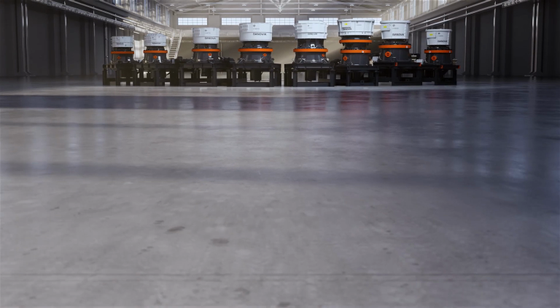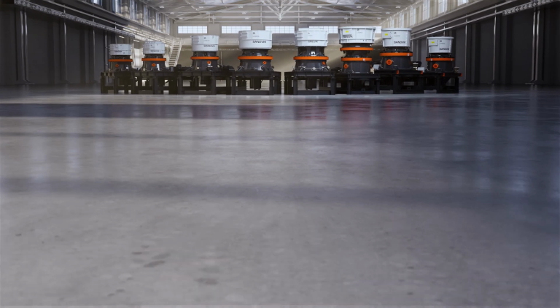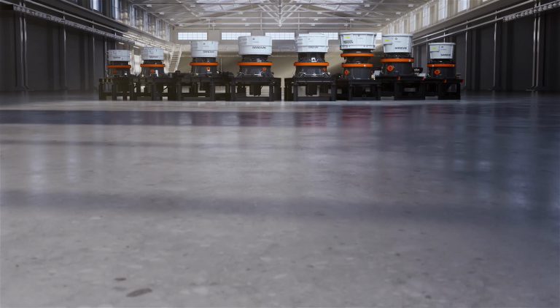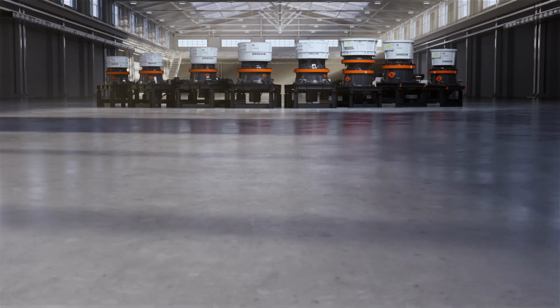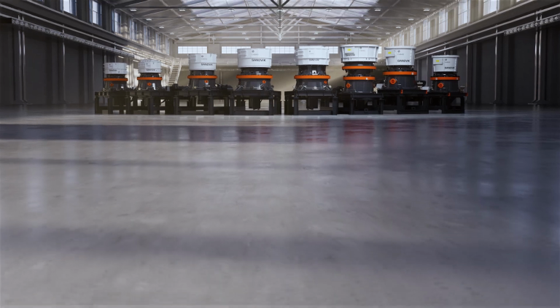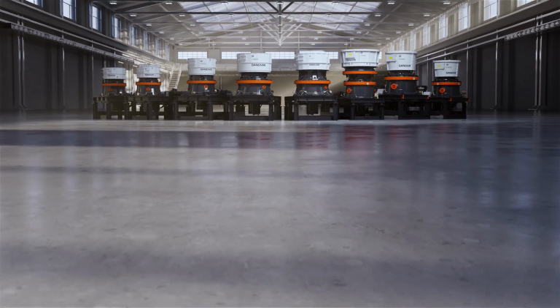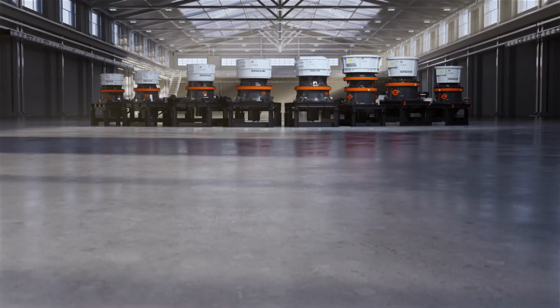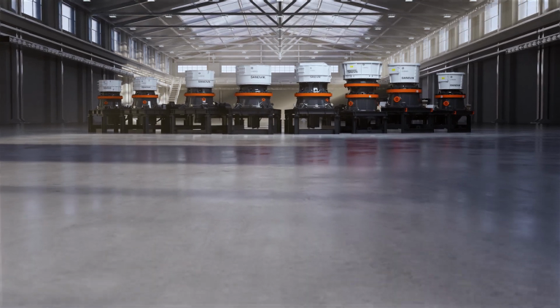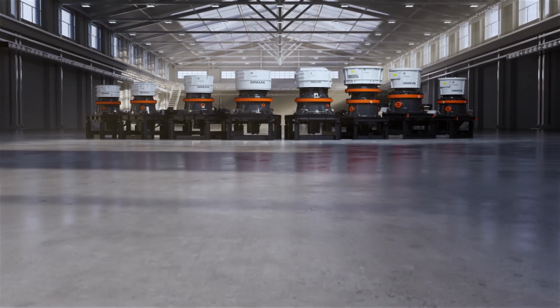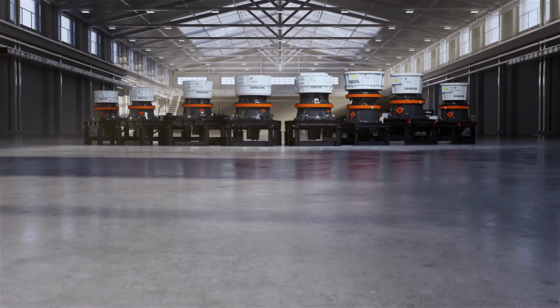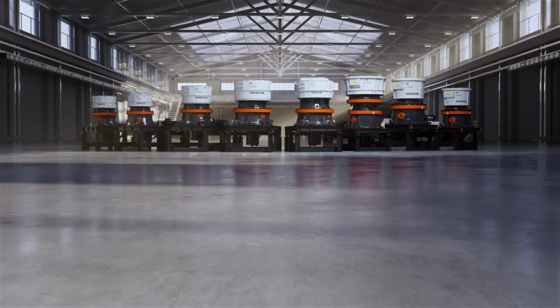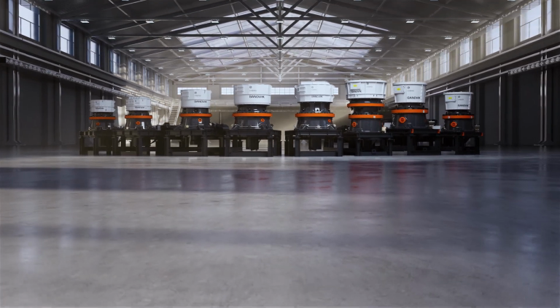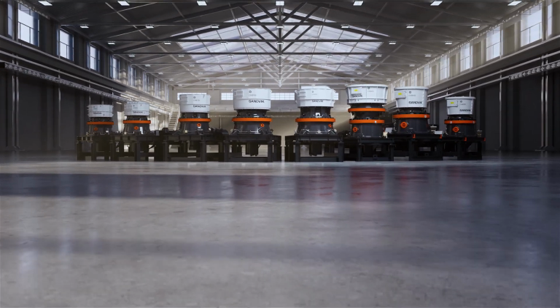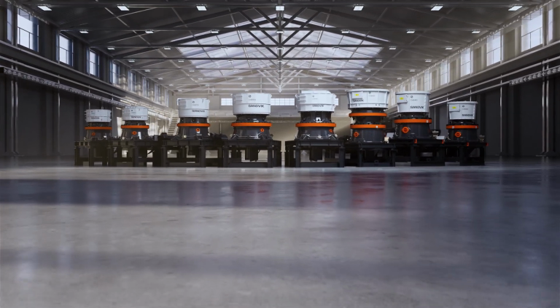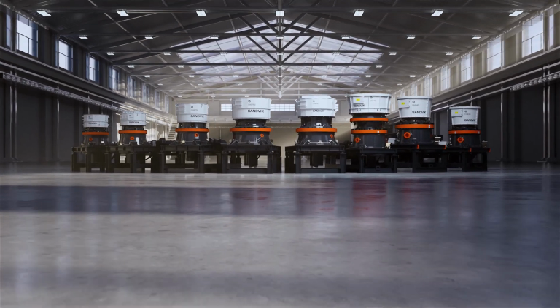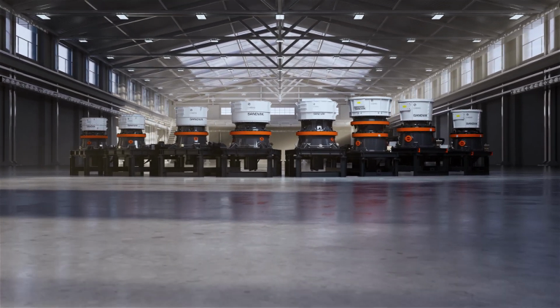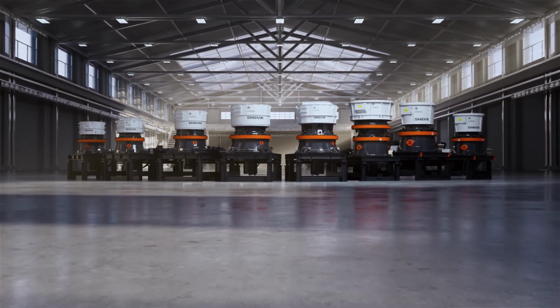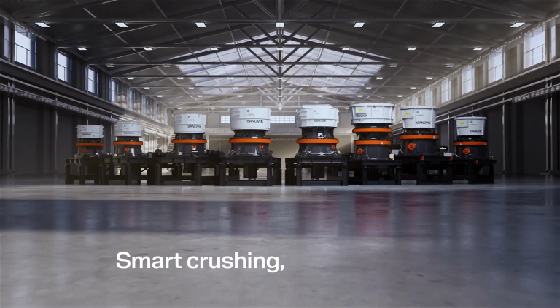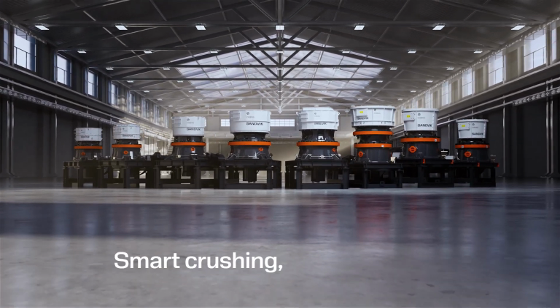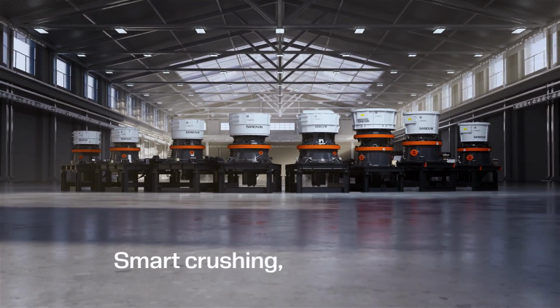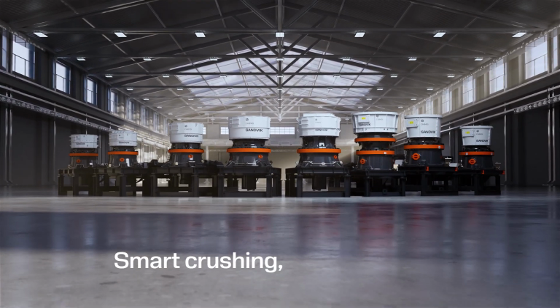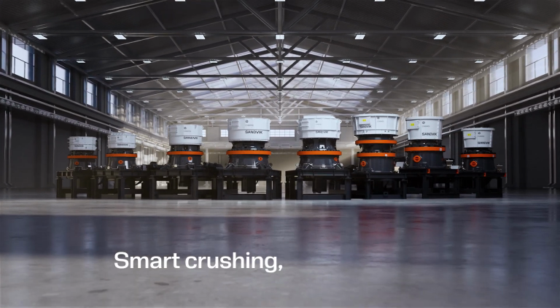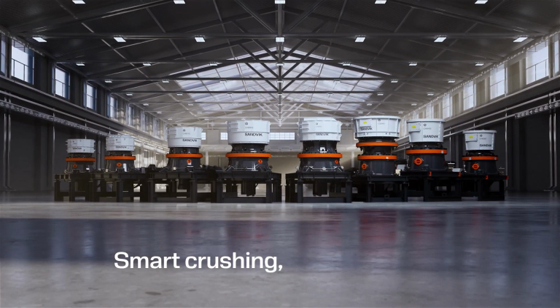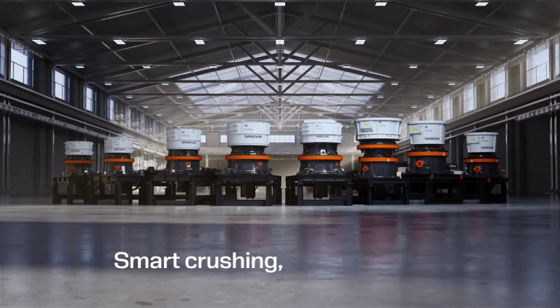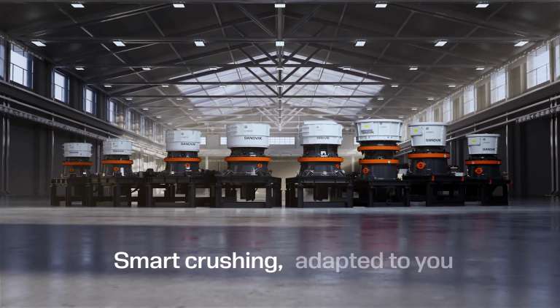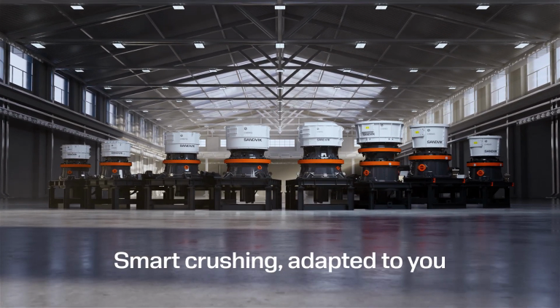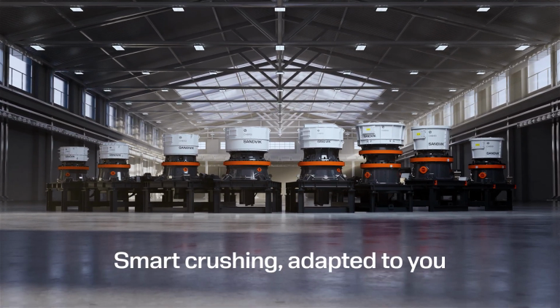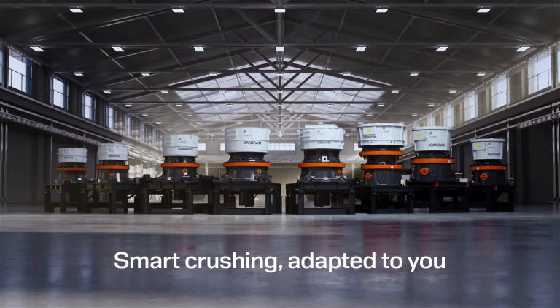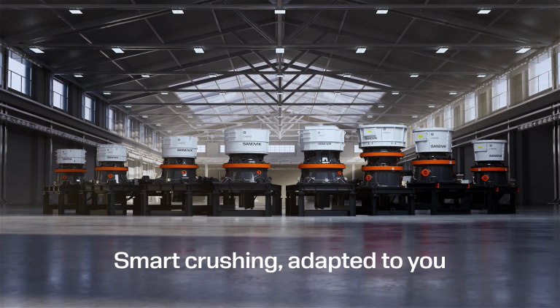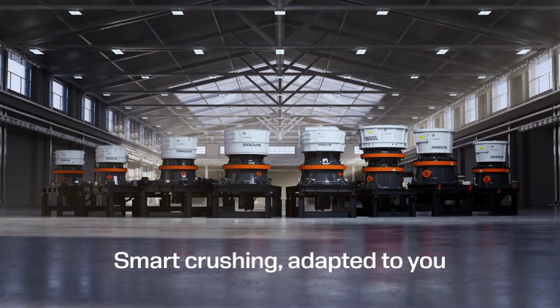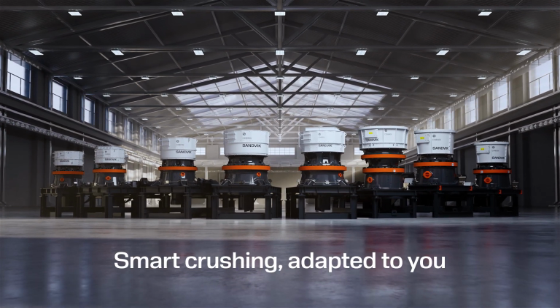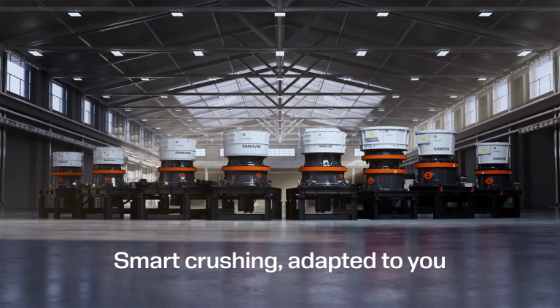Sandvik 800i Connected Crushers. Smart crushing. Adapted to you.